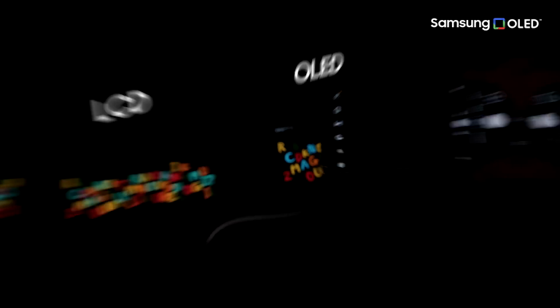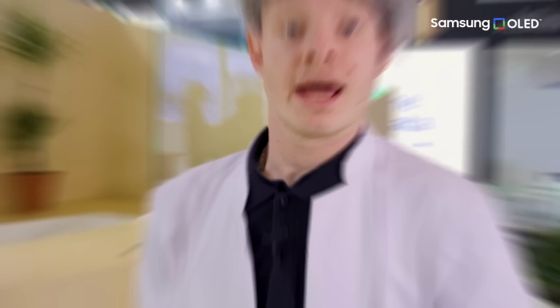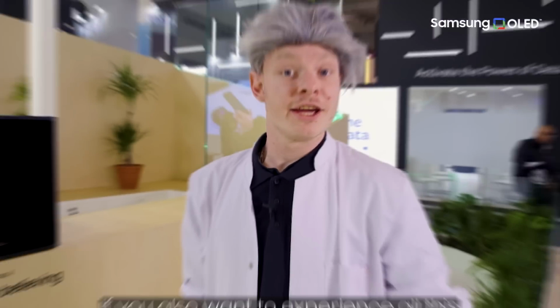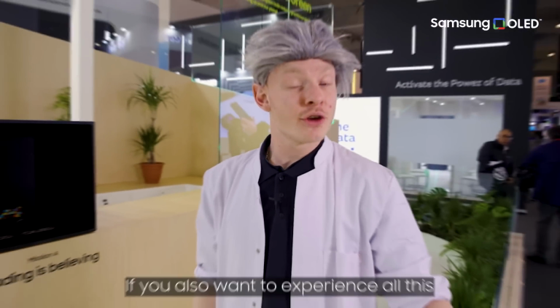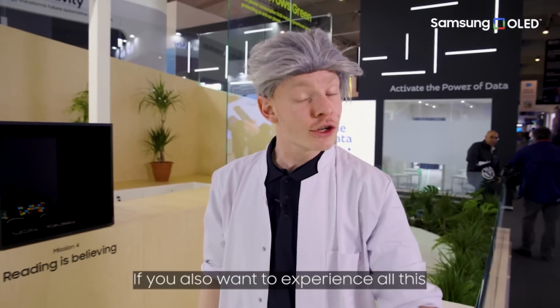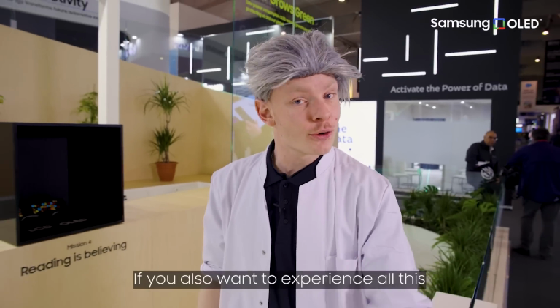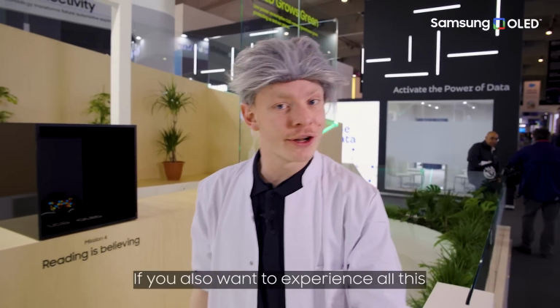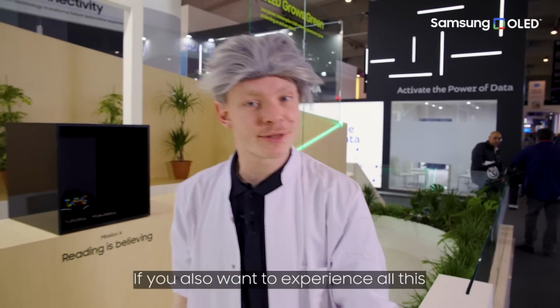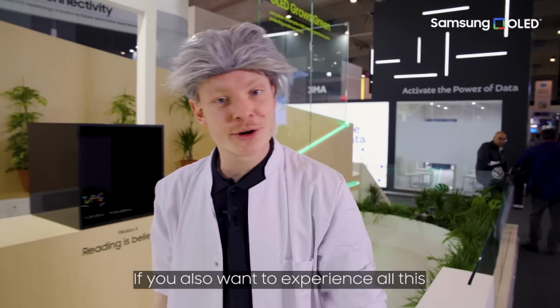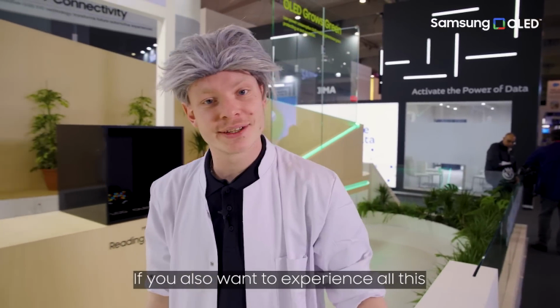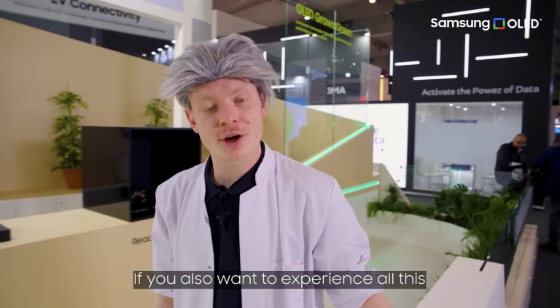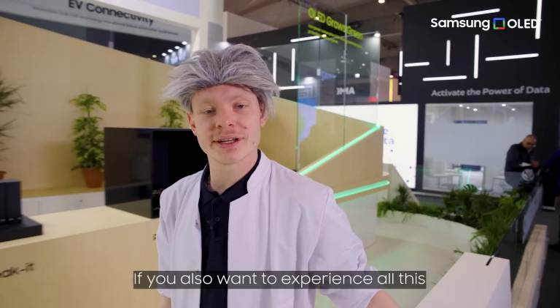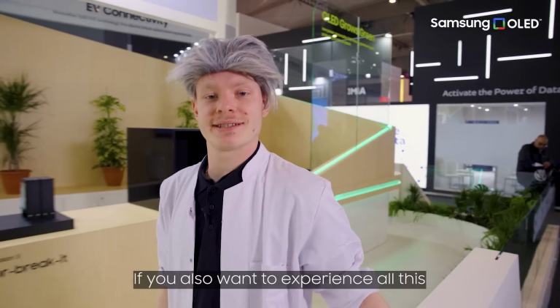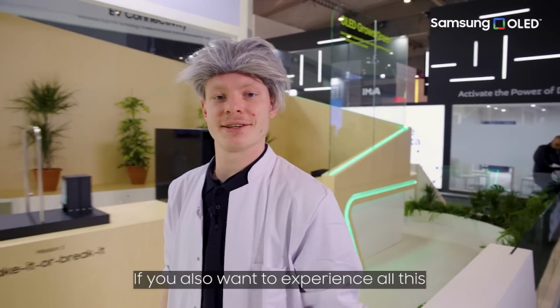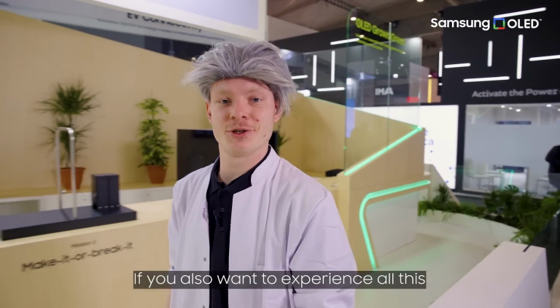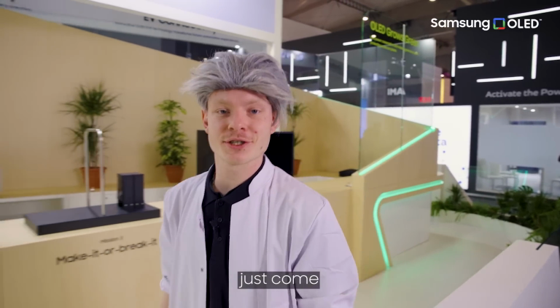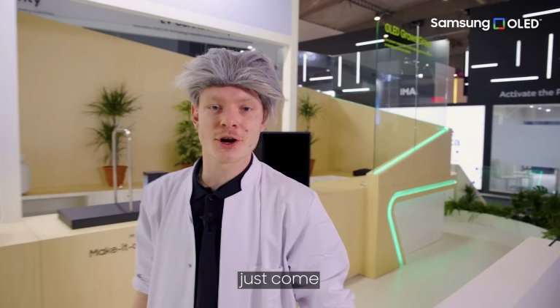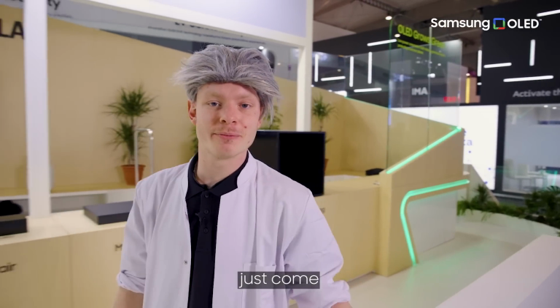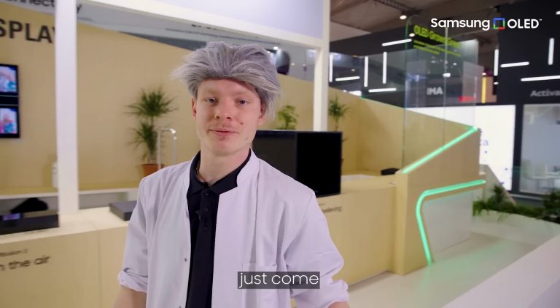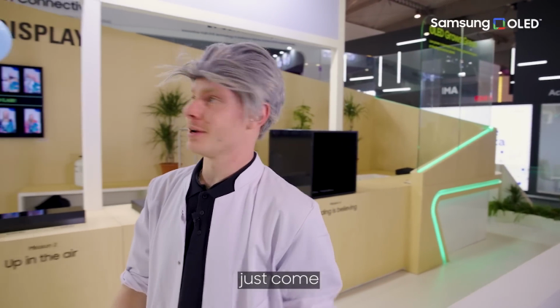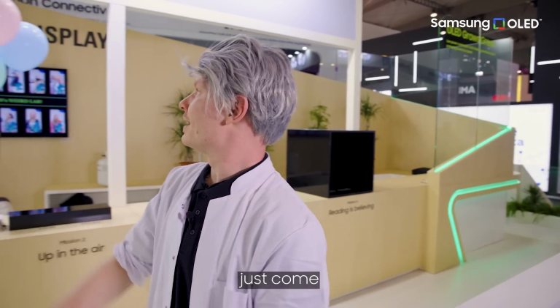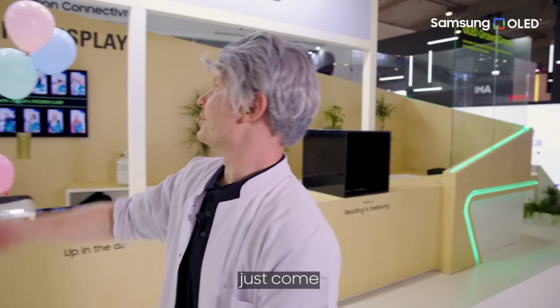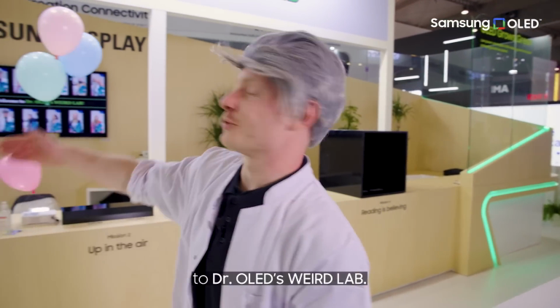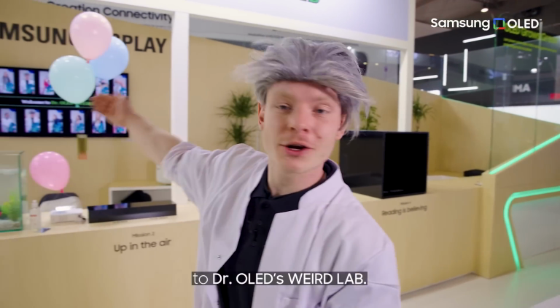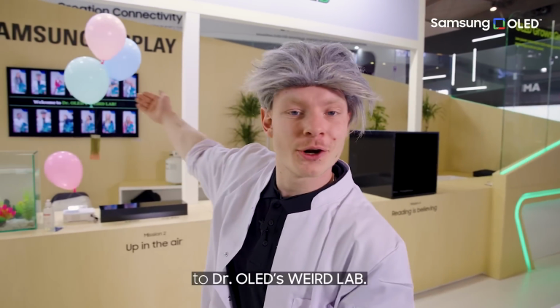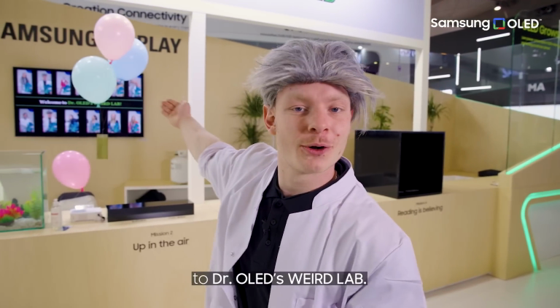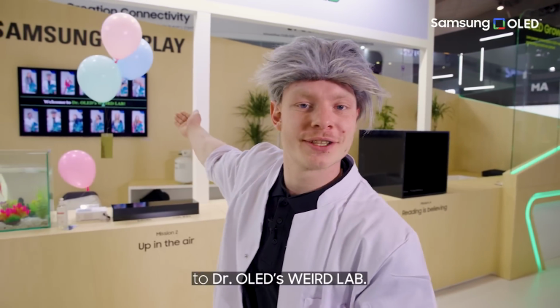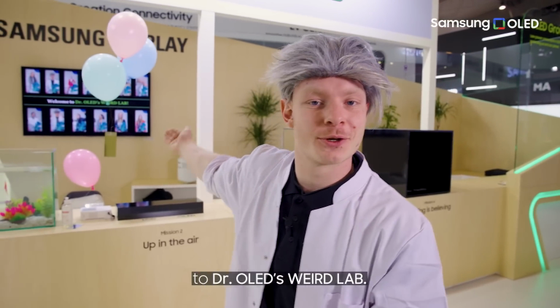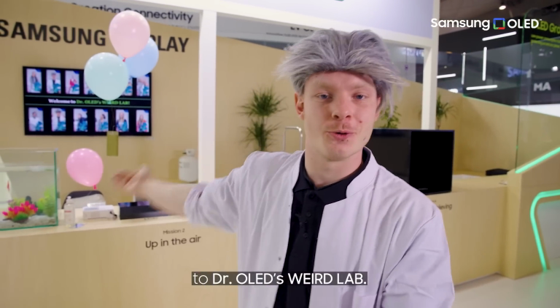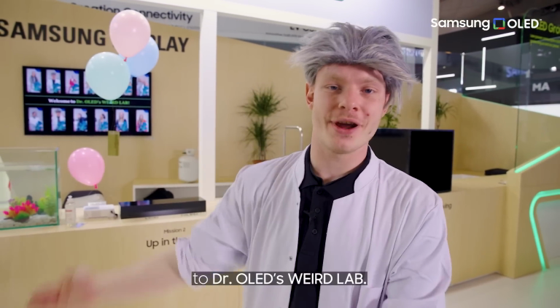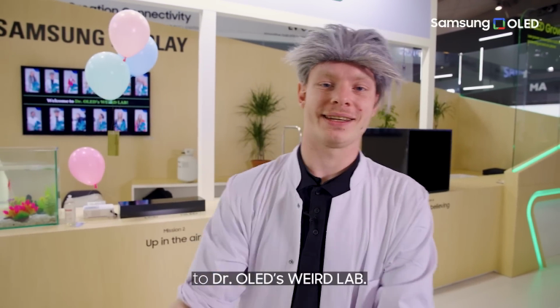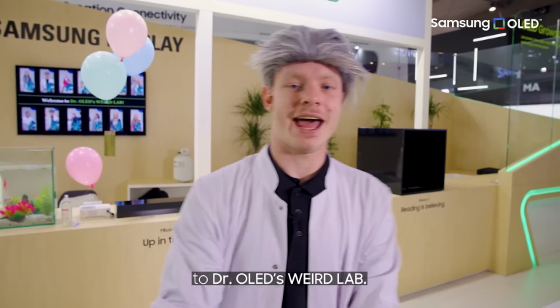If you also want to experience all this, just come to Dr. OLED's Weird Lab.